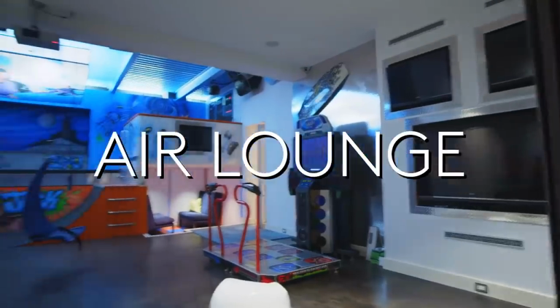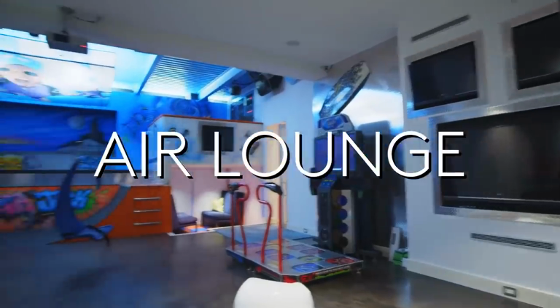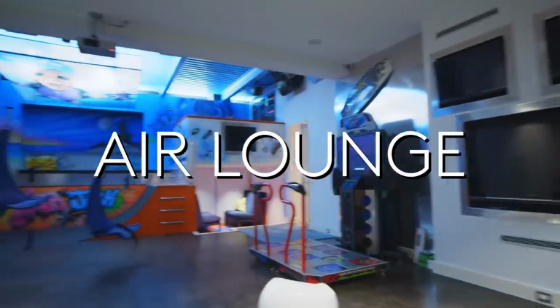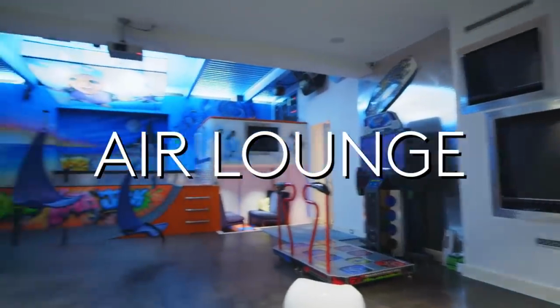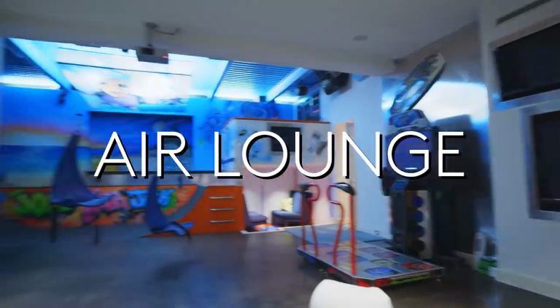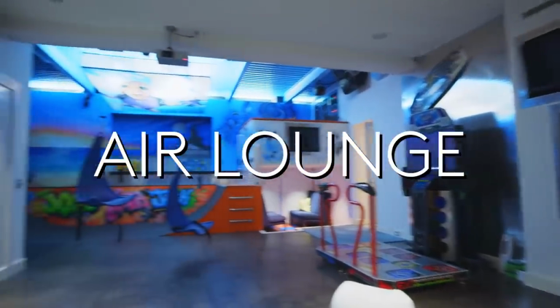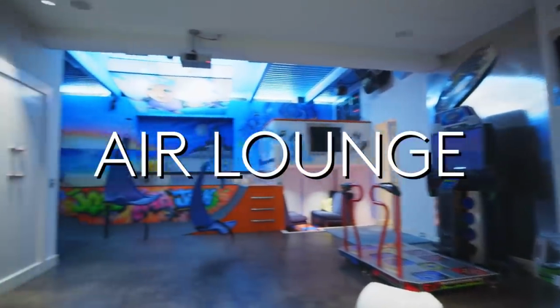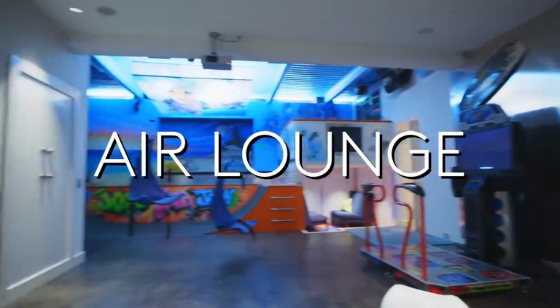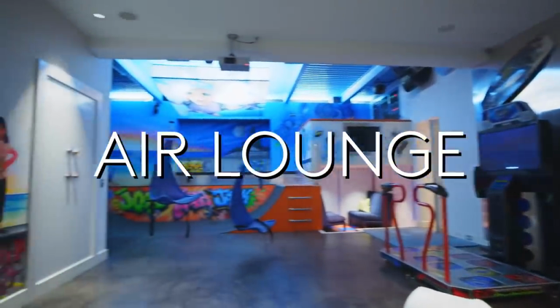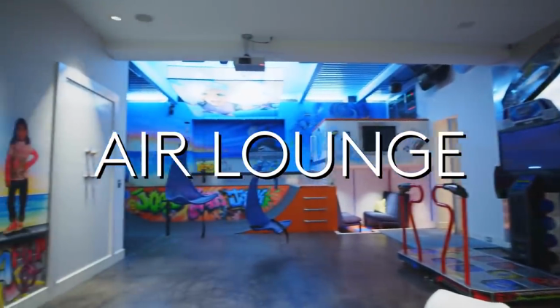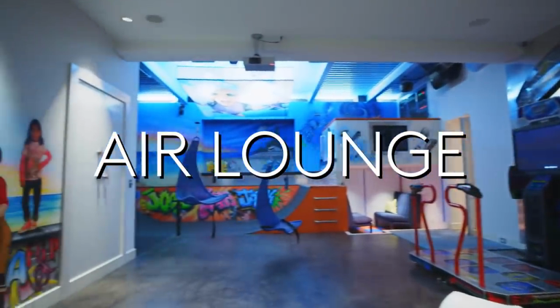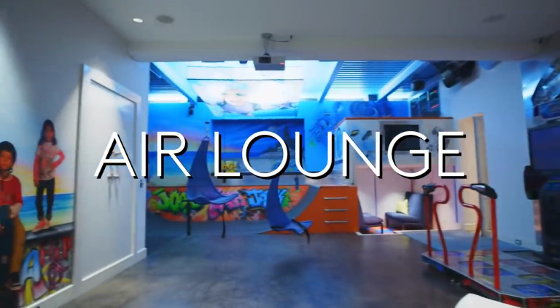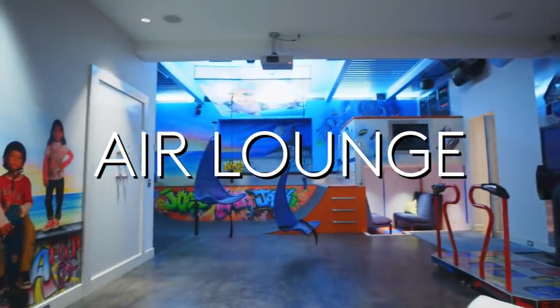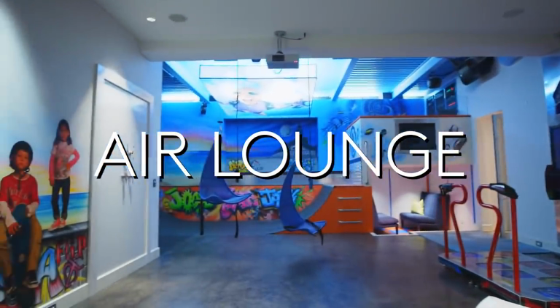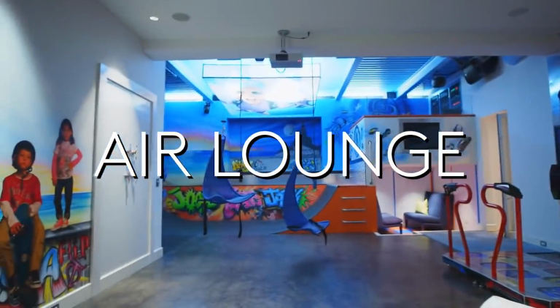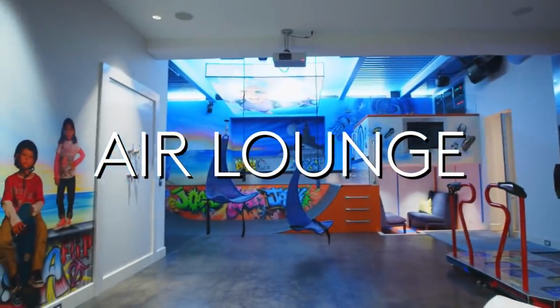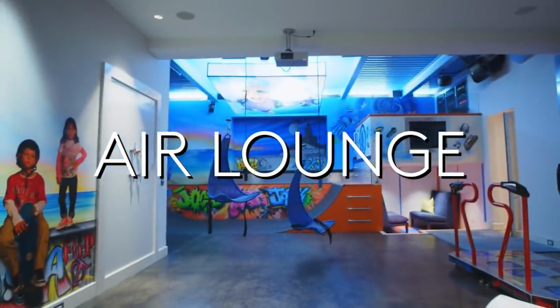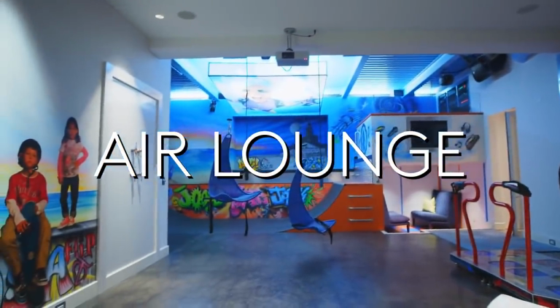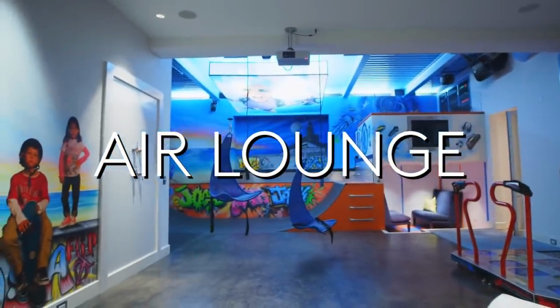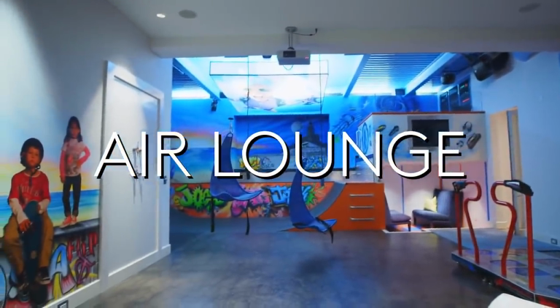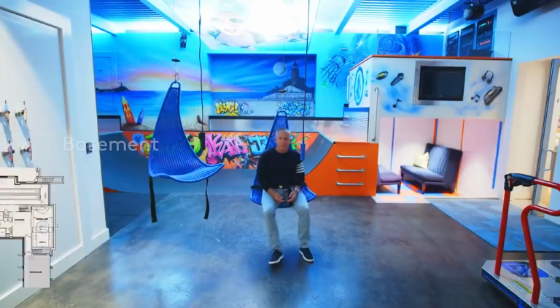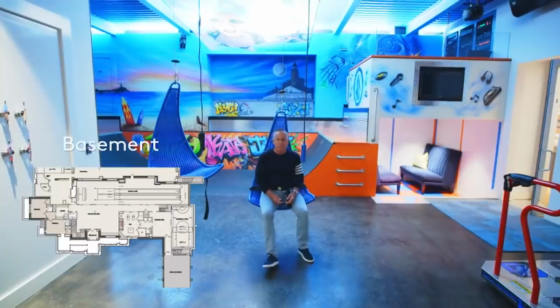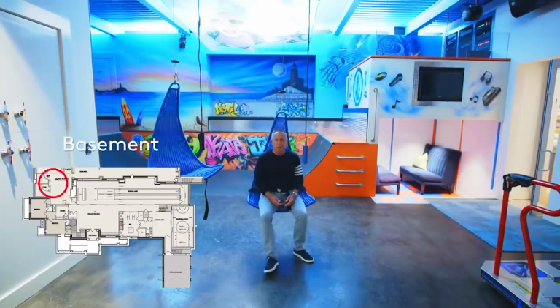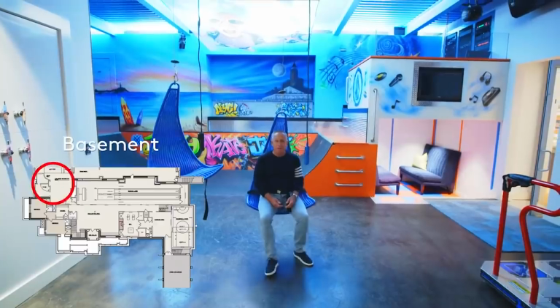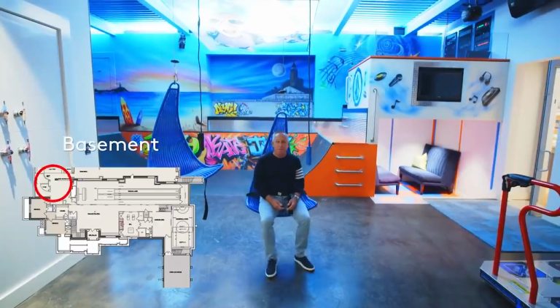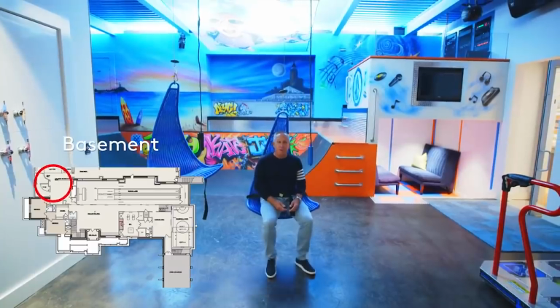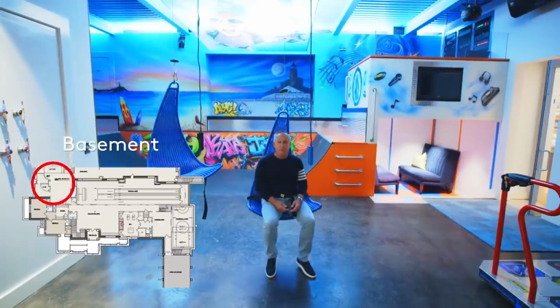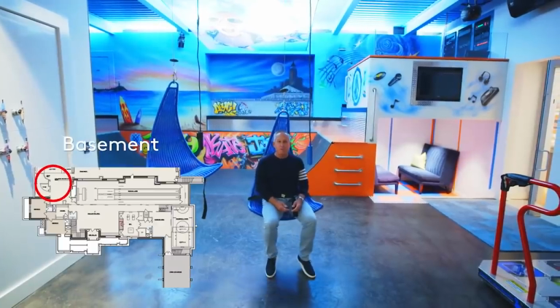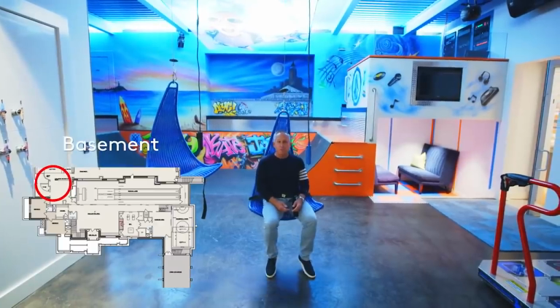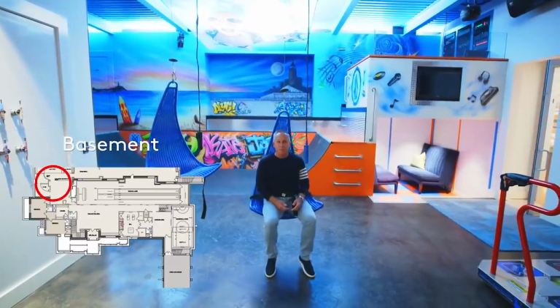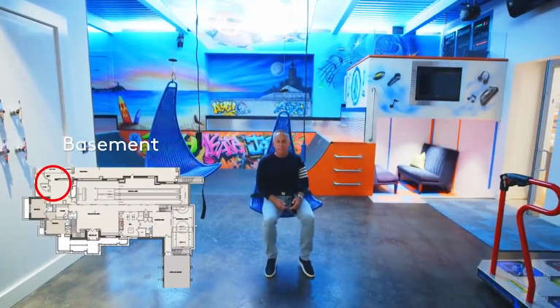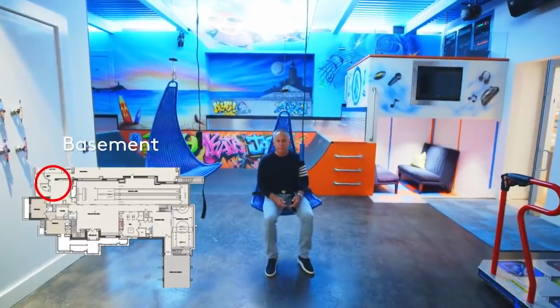Welcome to the Air Lounge. This room was inspired by a Ritz-Carlton camp in Palm Beach, Florida, where I used to bring my kids.